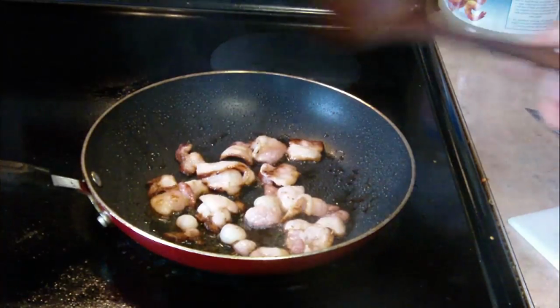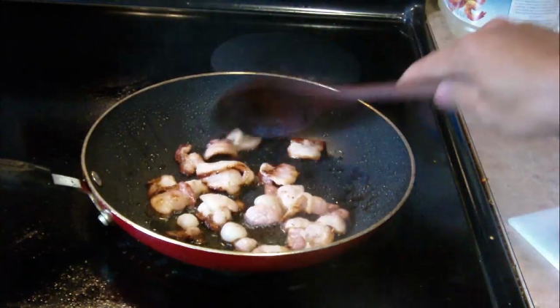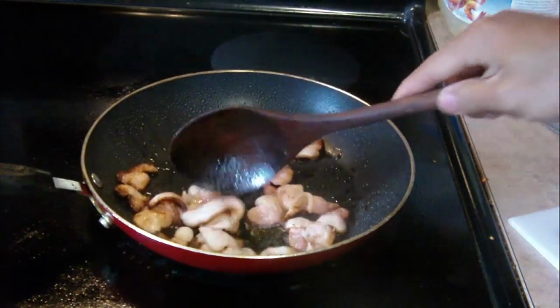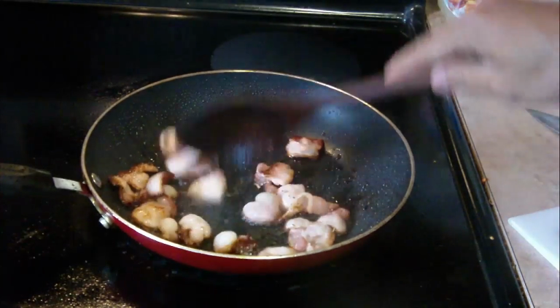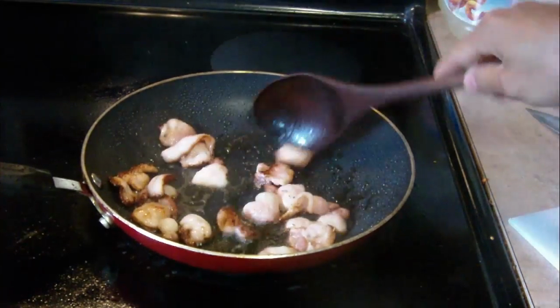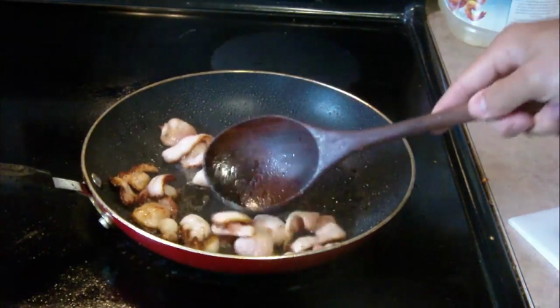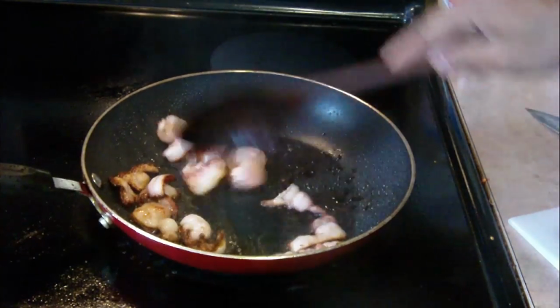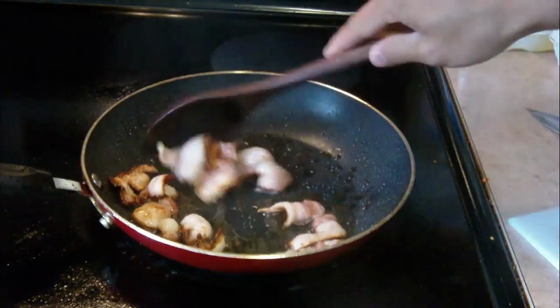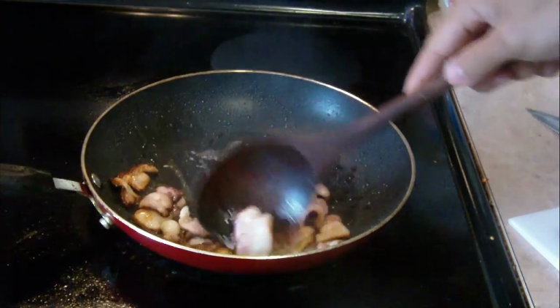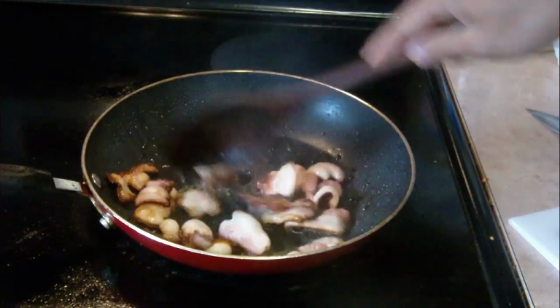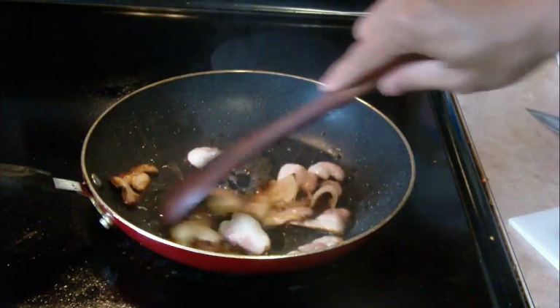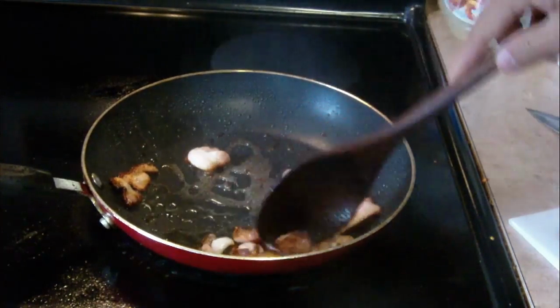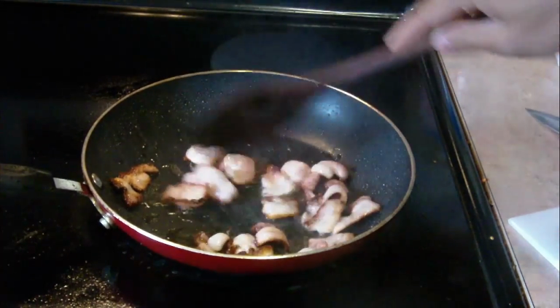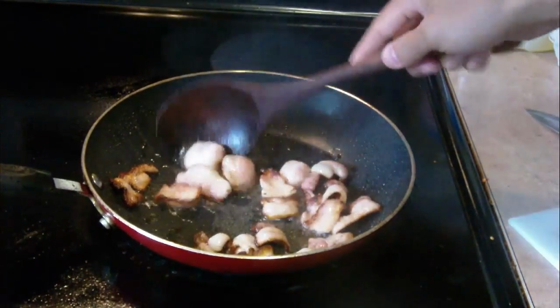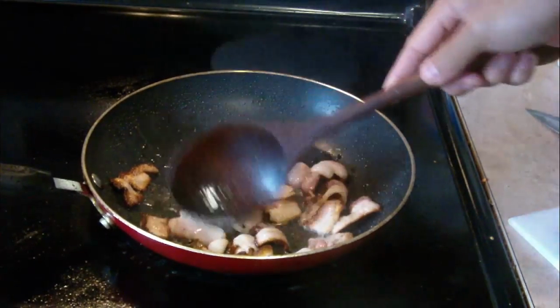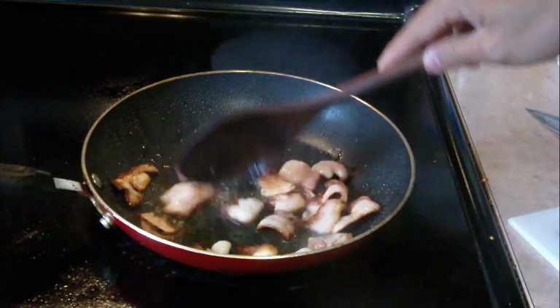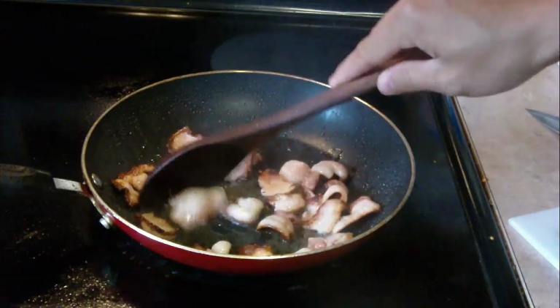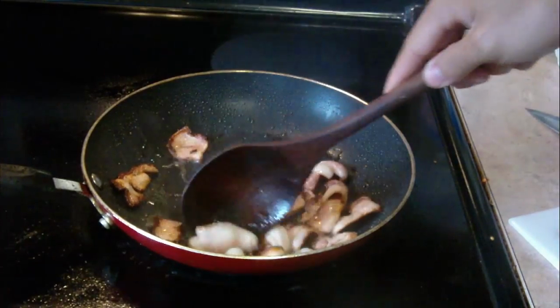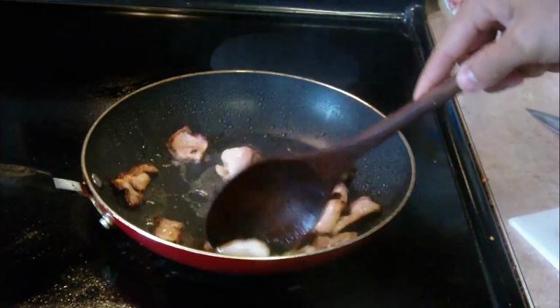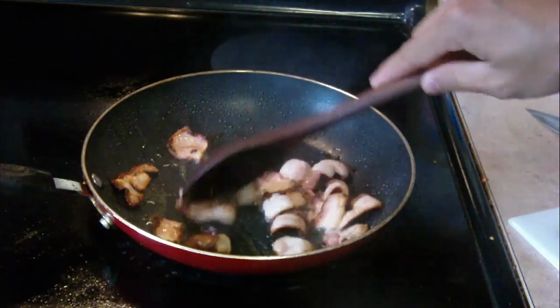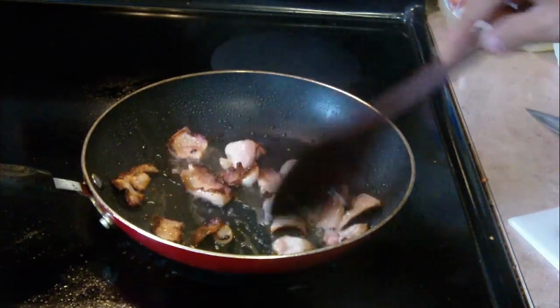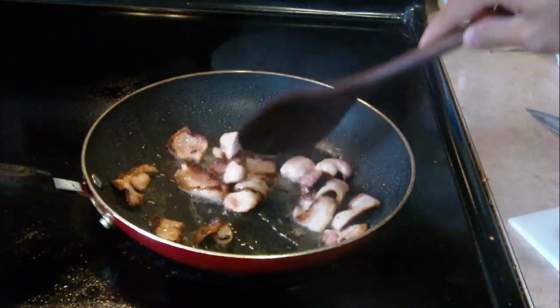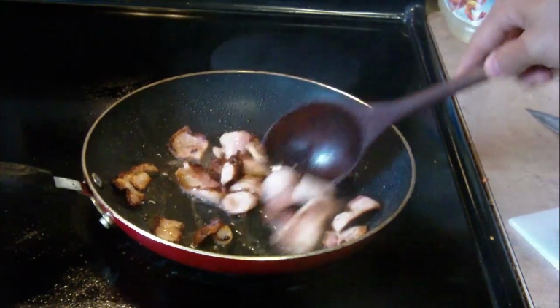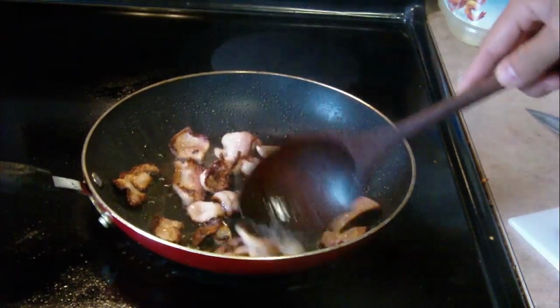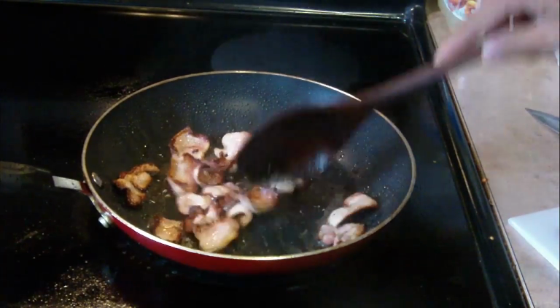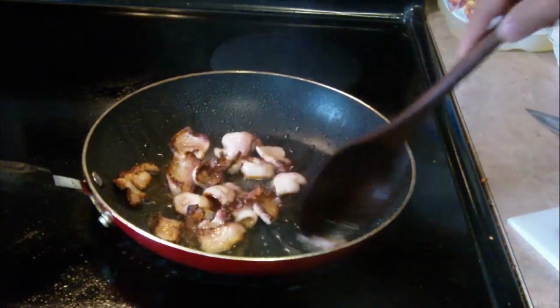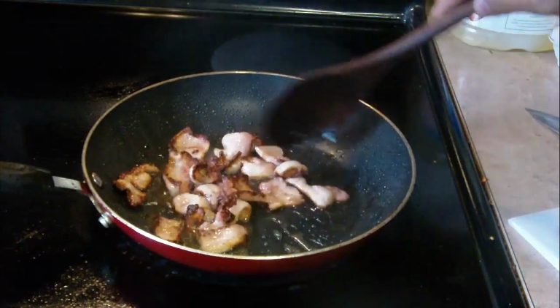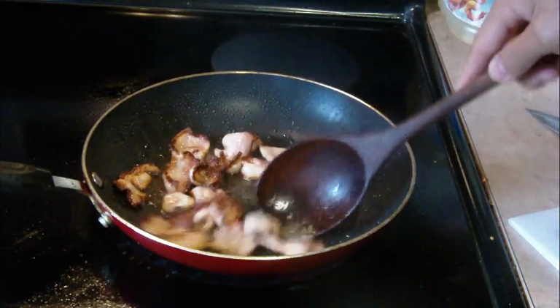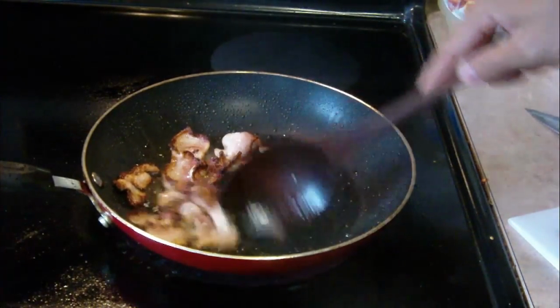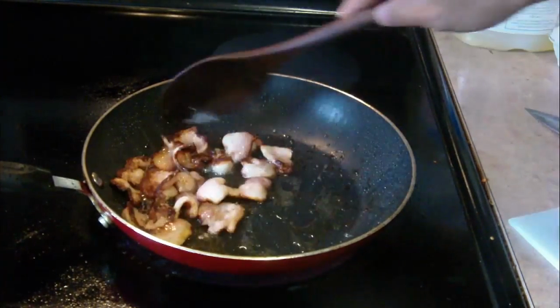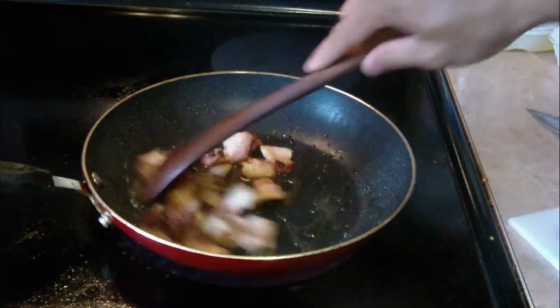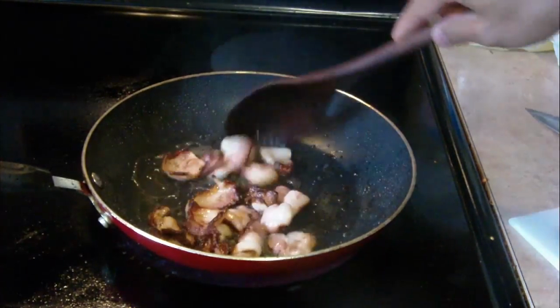First step: bacon. Cut up two or three strips of bacon and then fry them to crispy perfection in a frying pan.